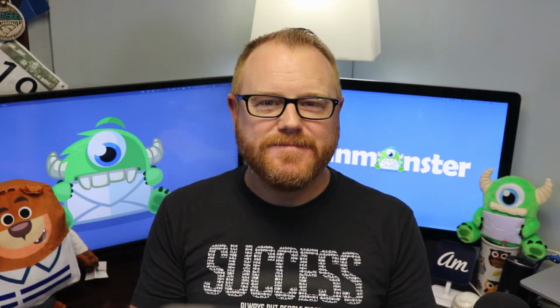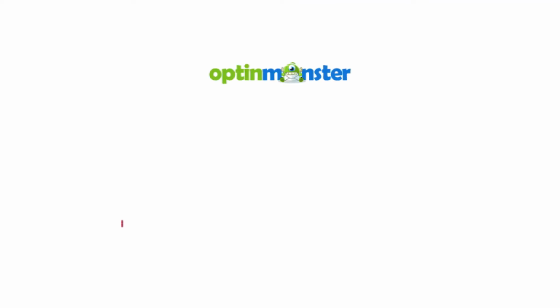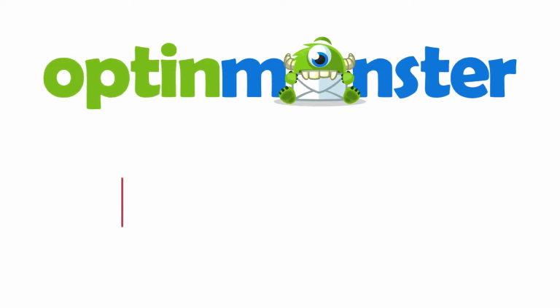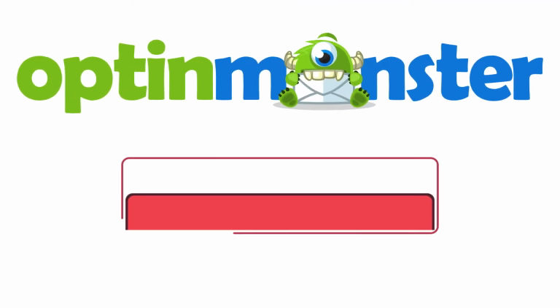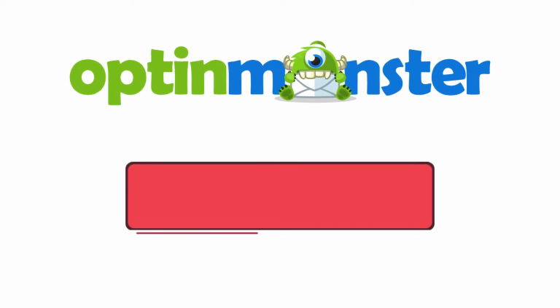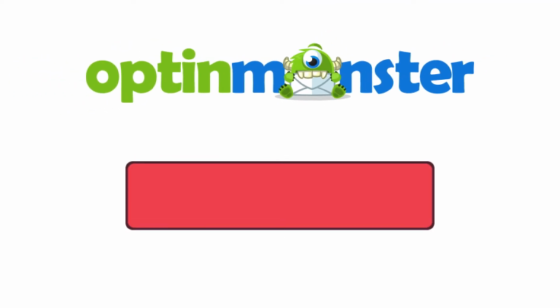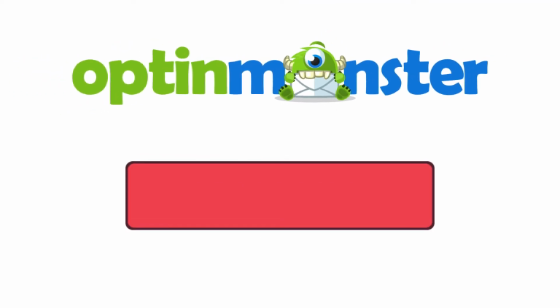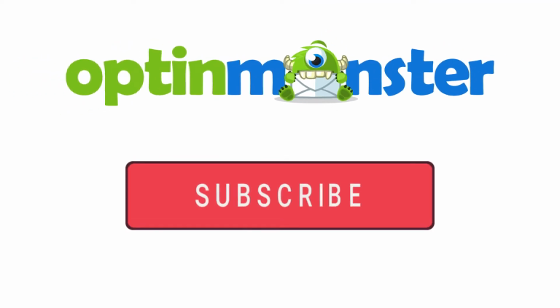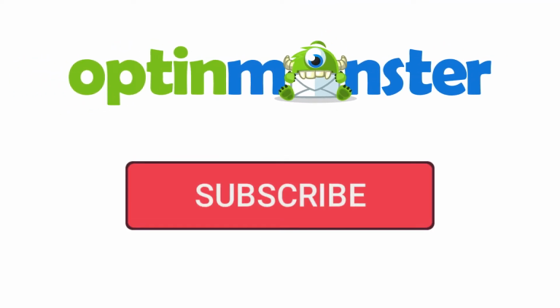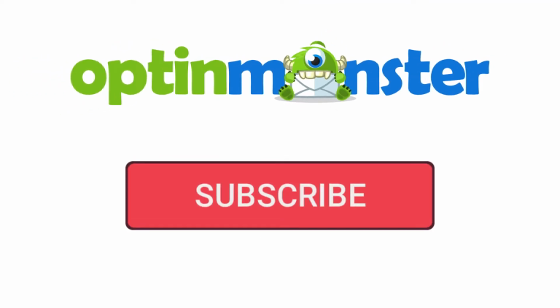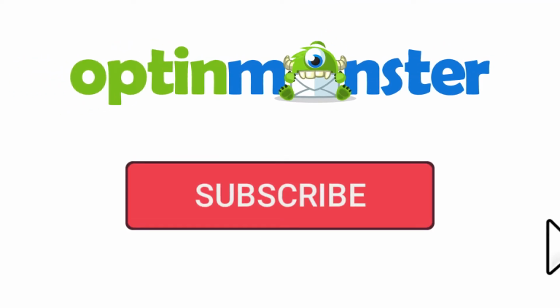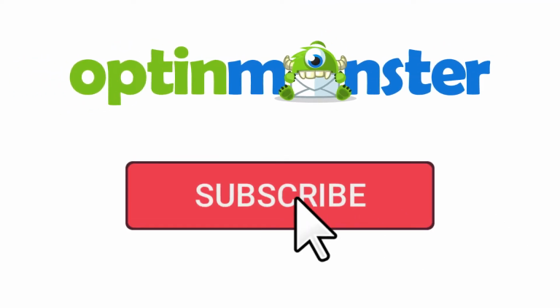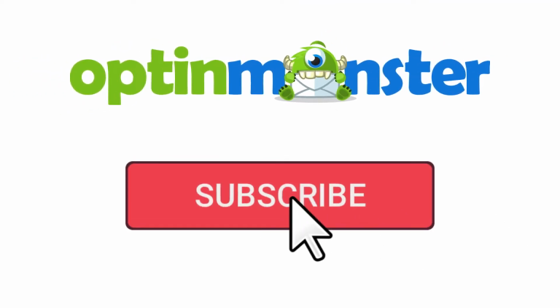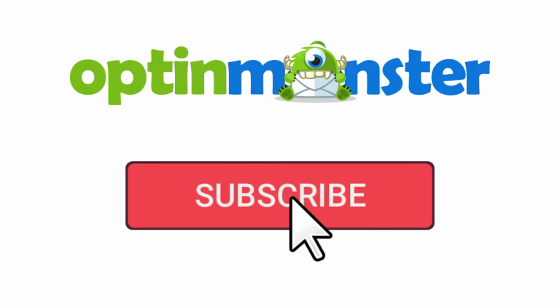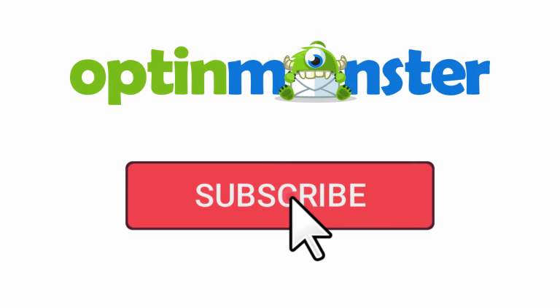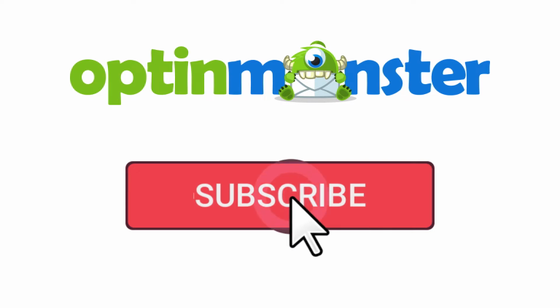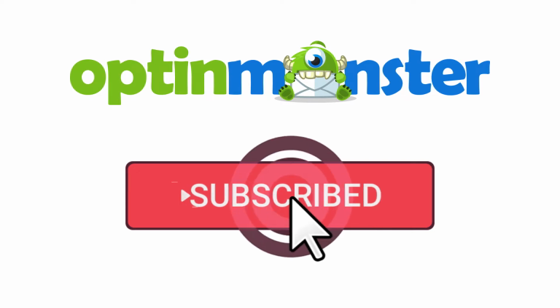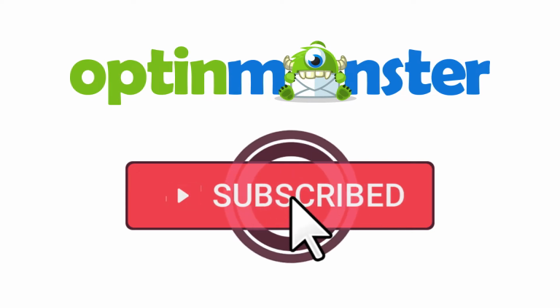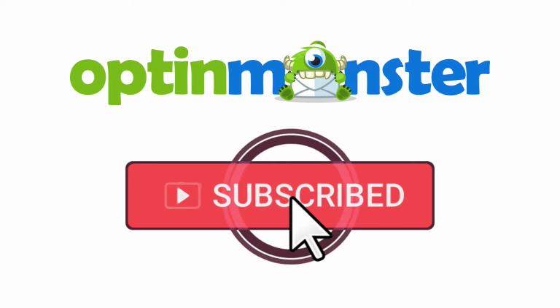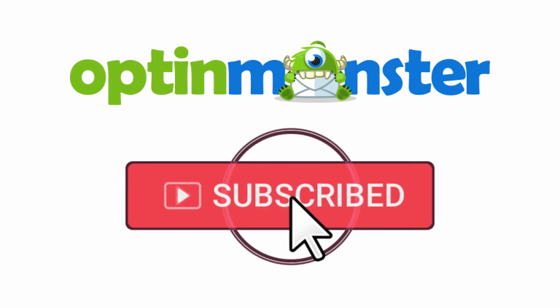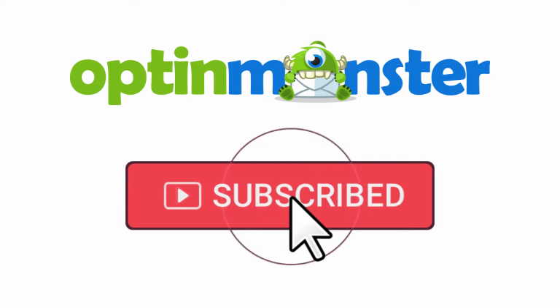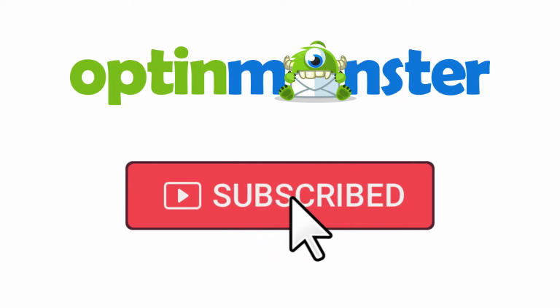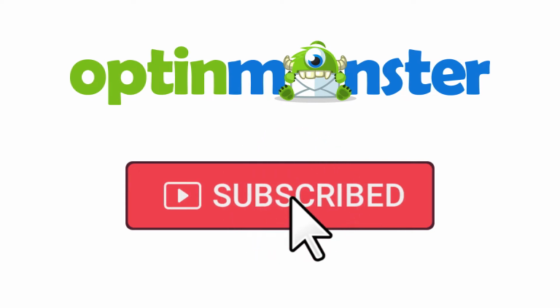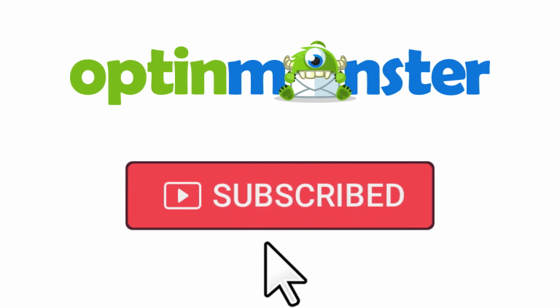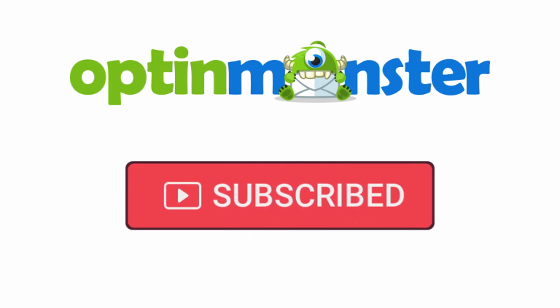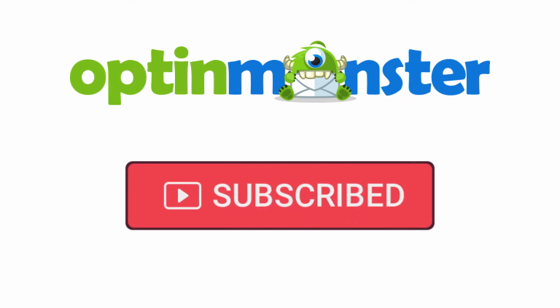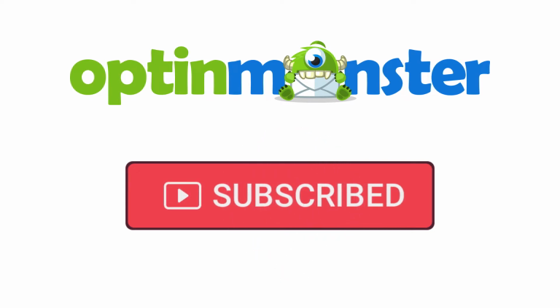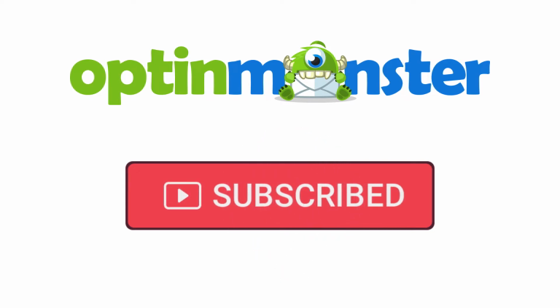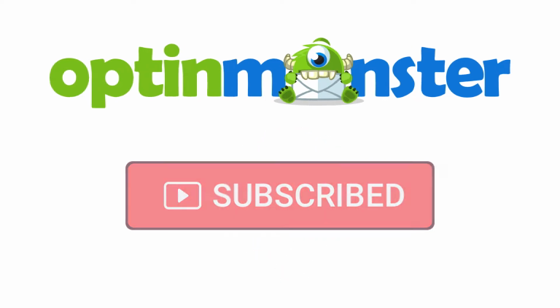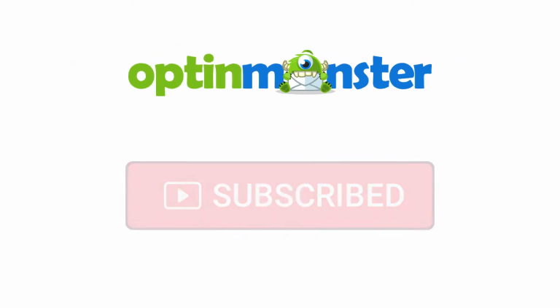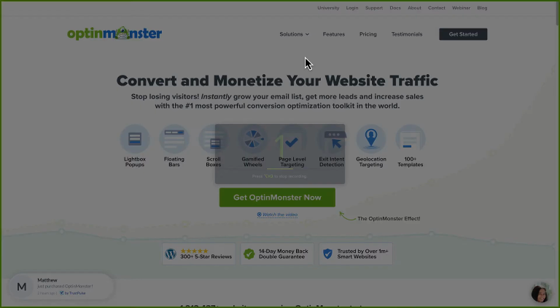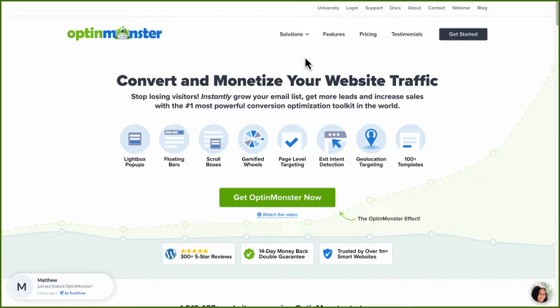But first, if you haven't done so already, be sure to subscribe to our channel for more content like this. Now let's get started.